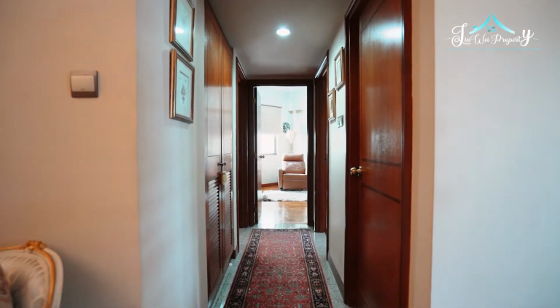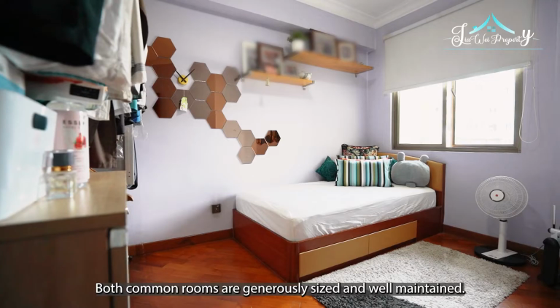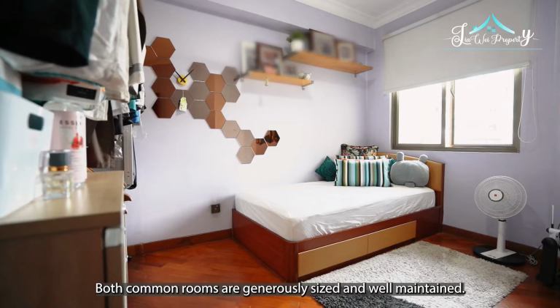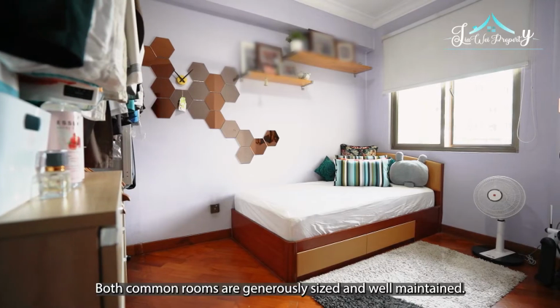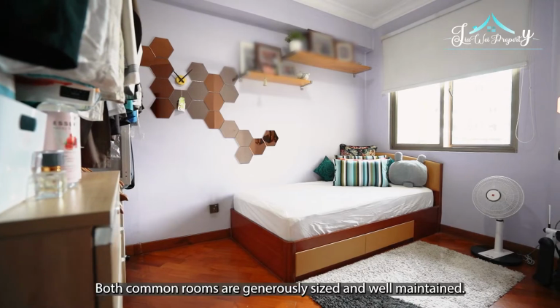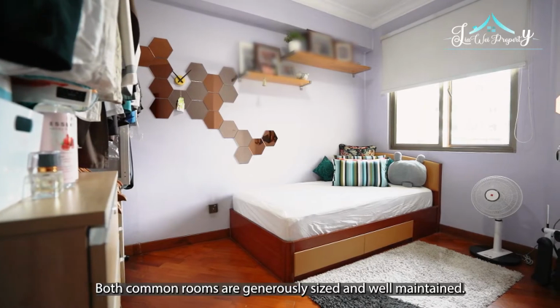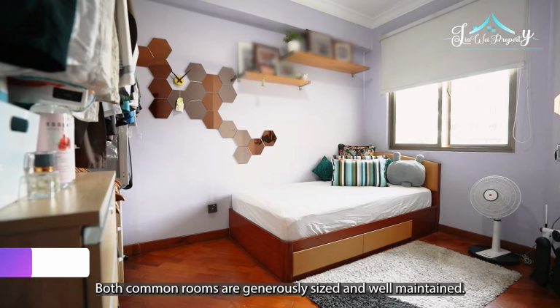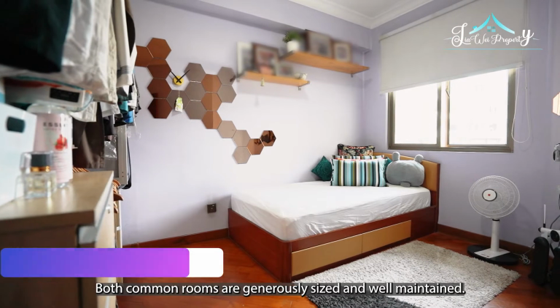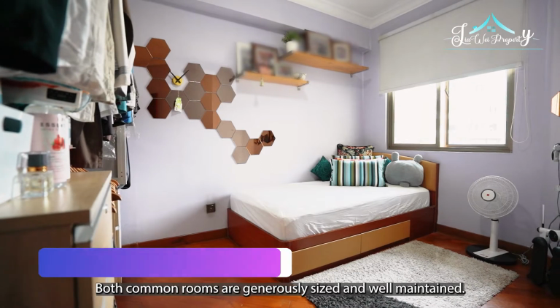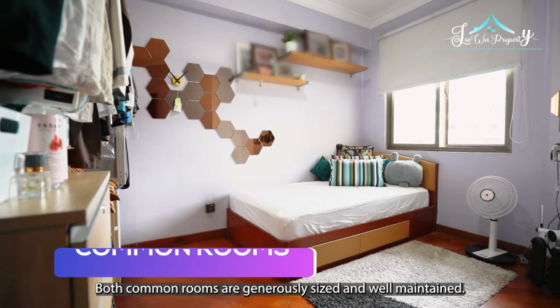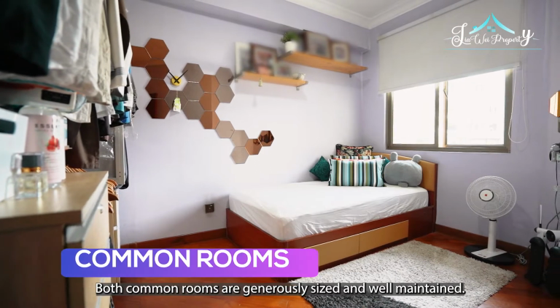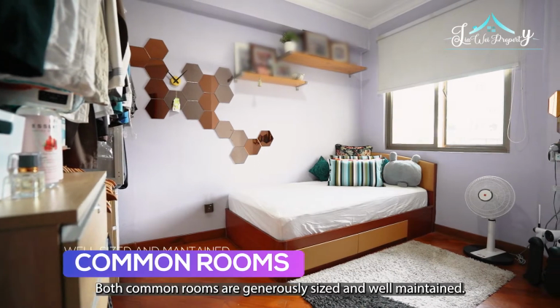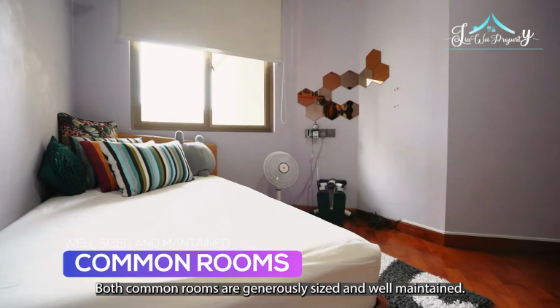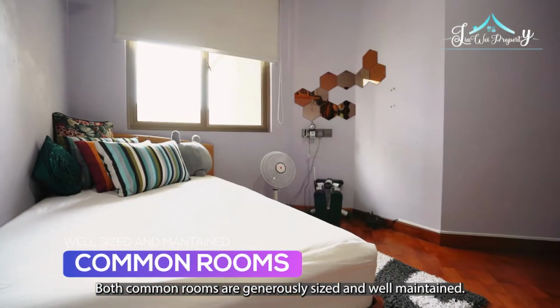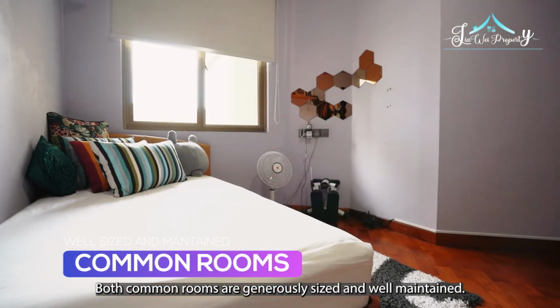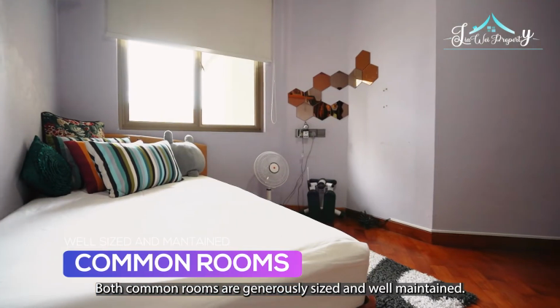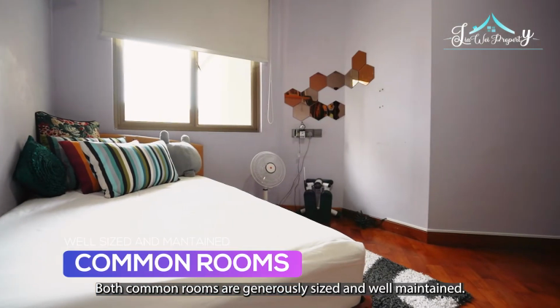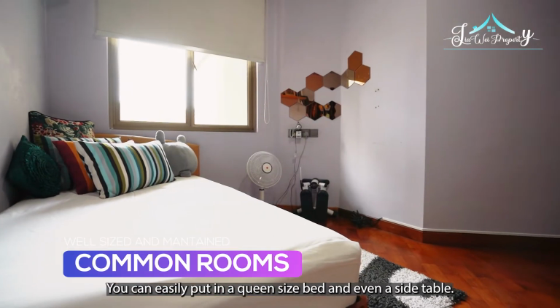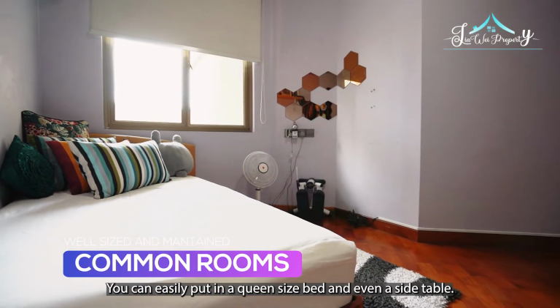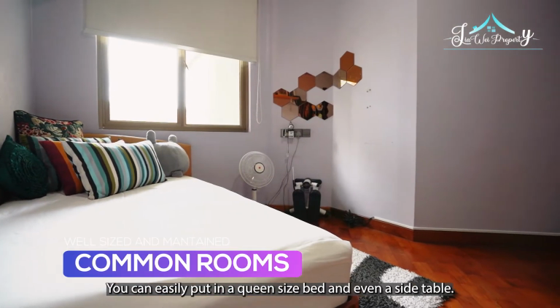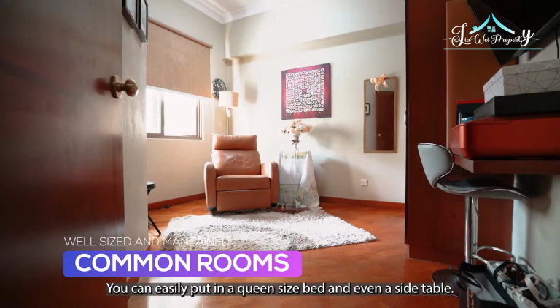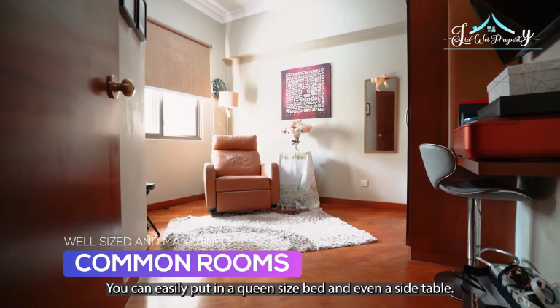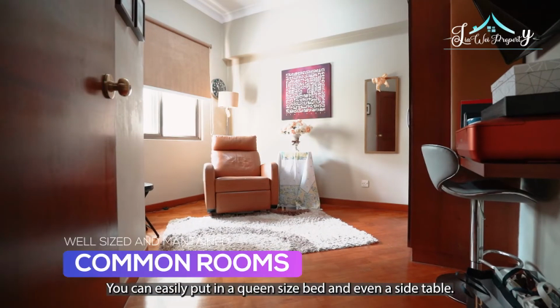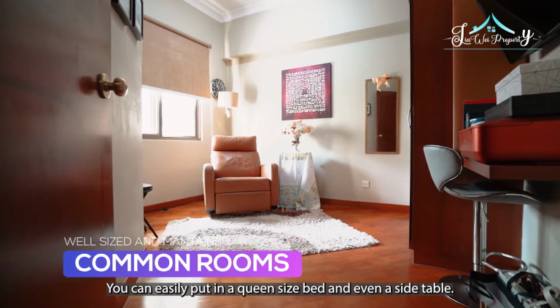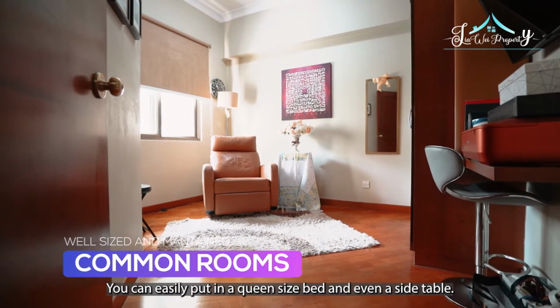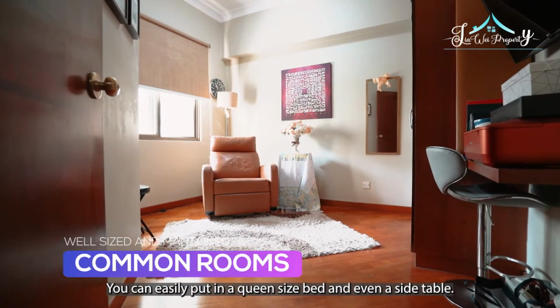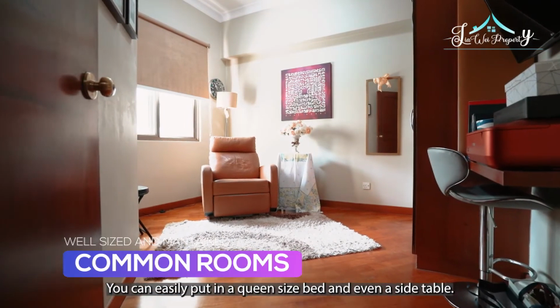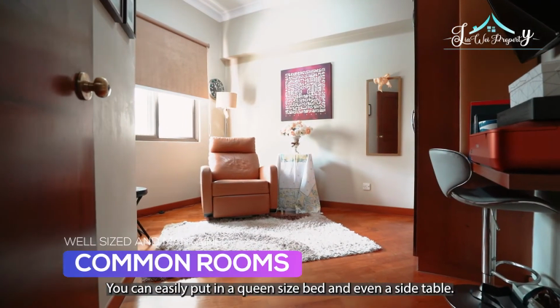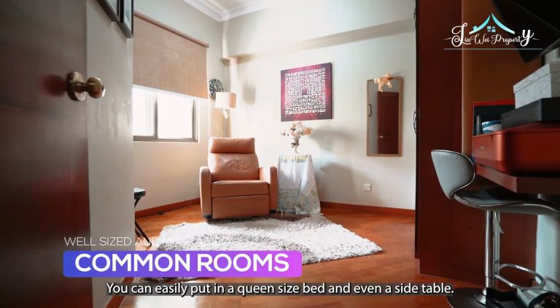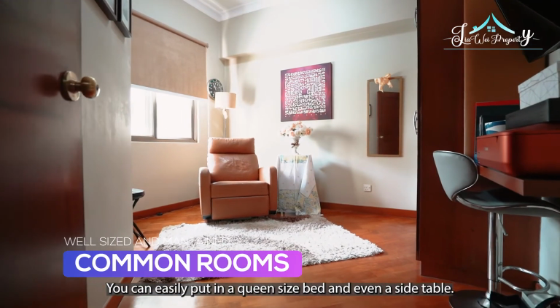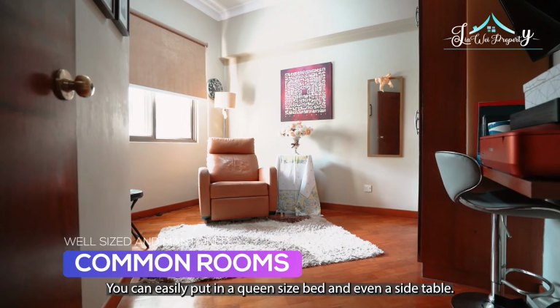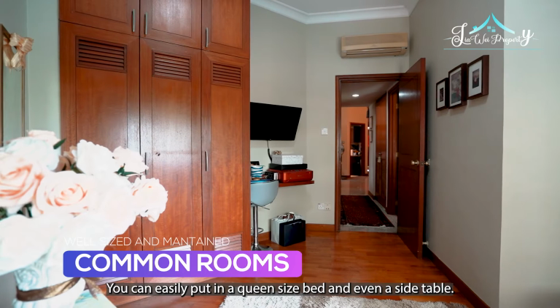Both common rooms are generously sized and well maintained. You can easily put in a queen-size bed and even a side table.